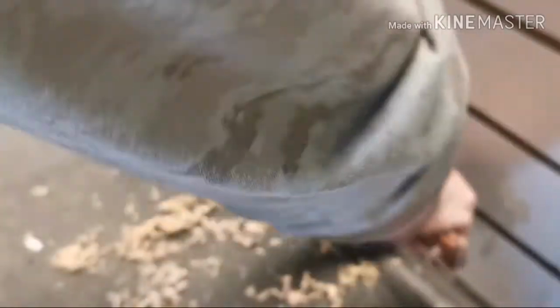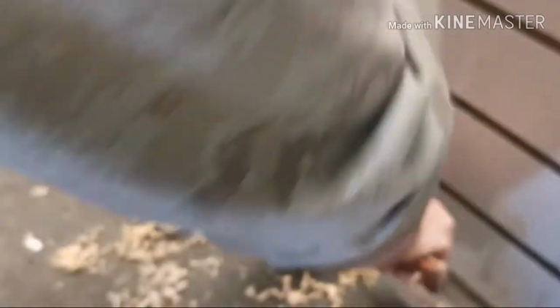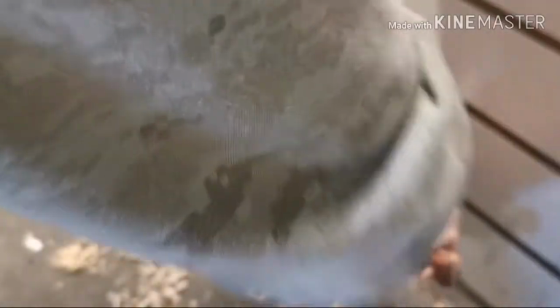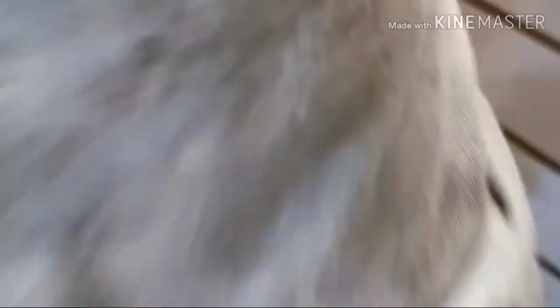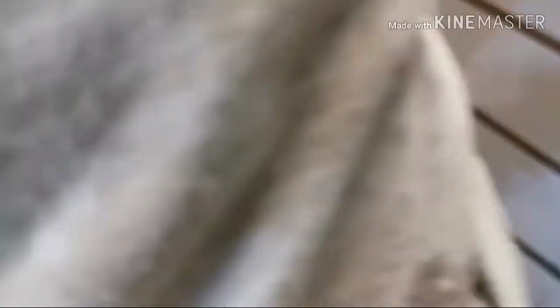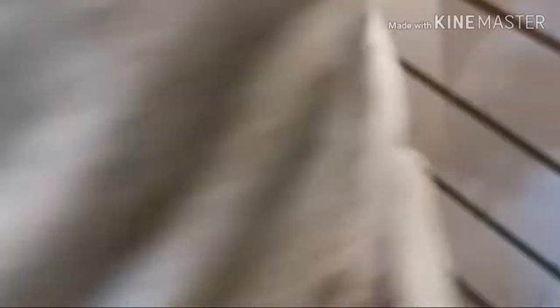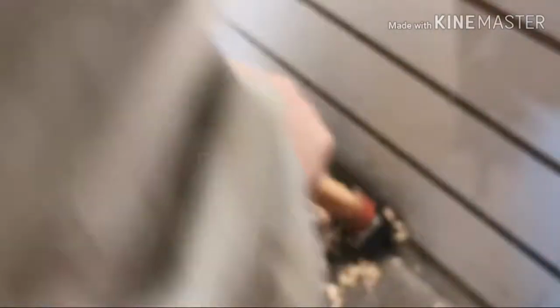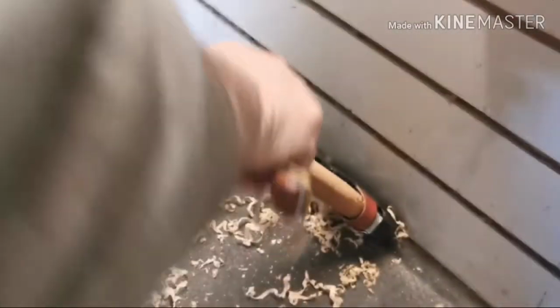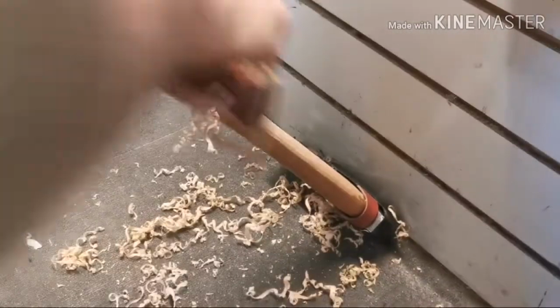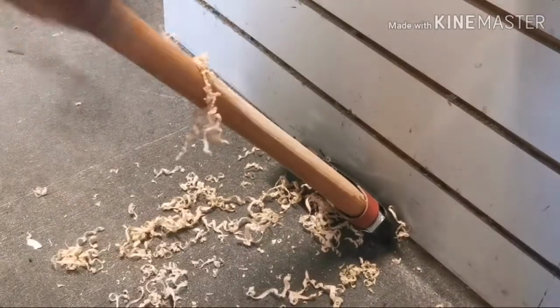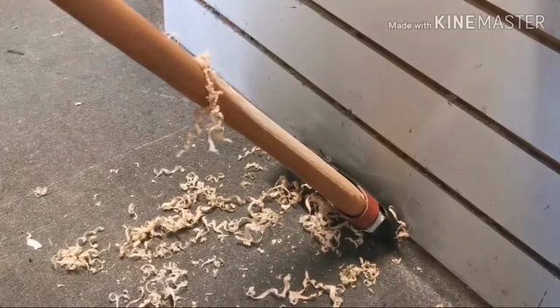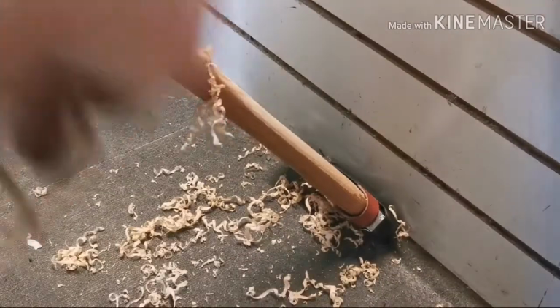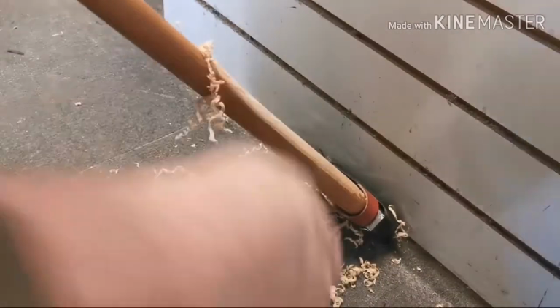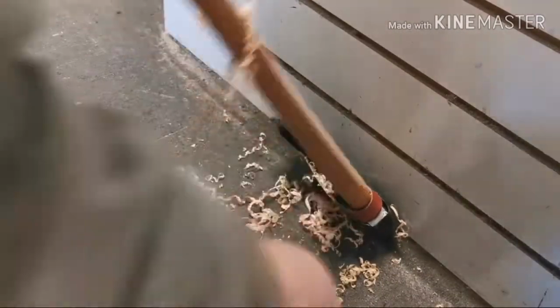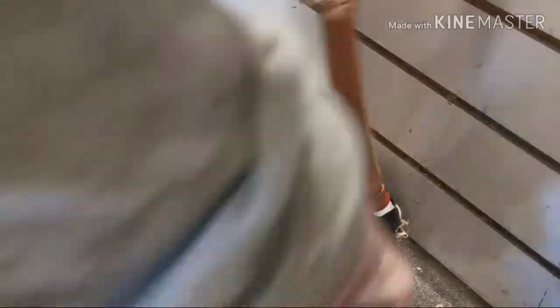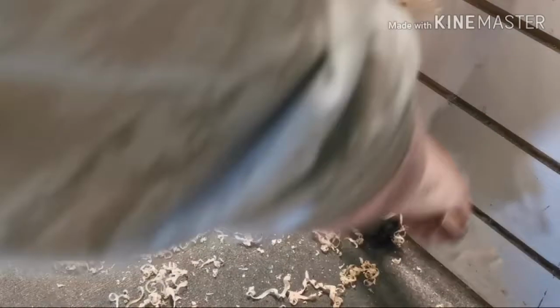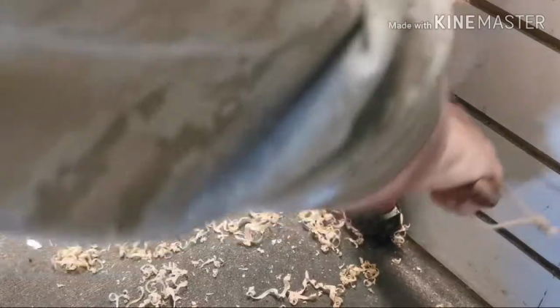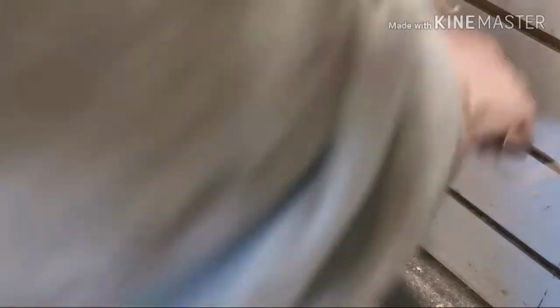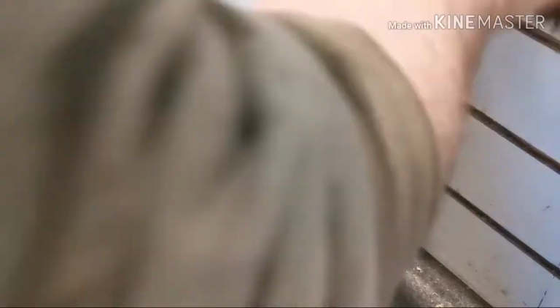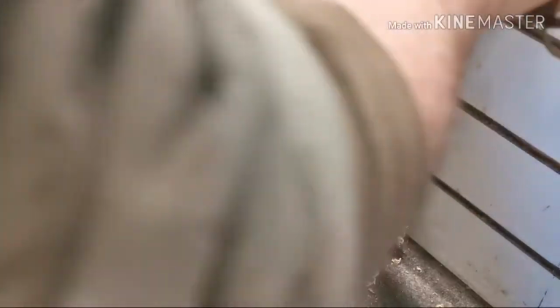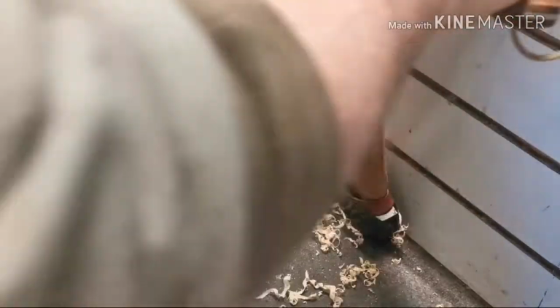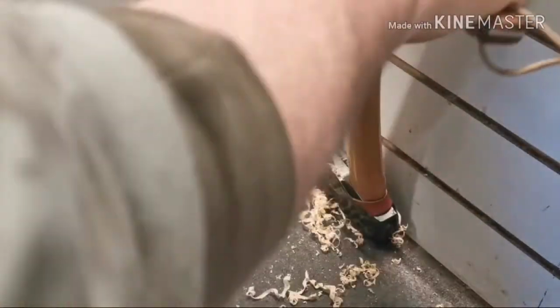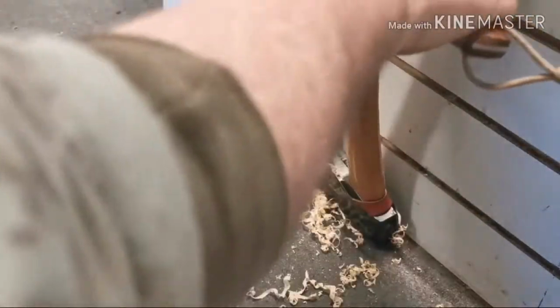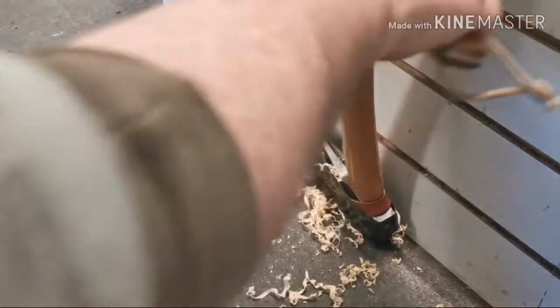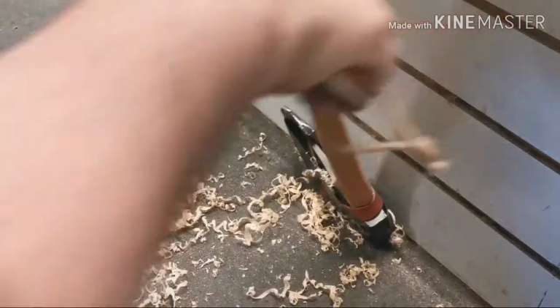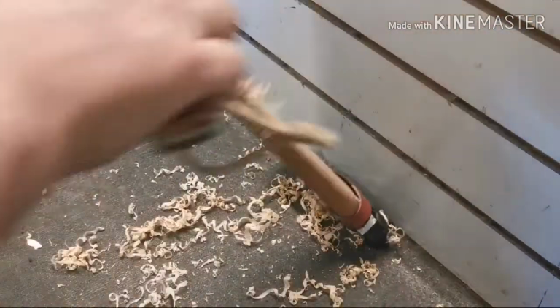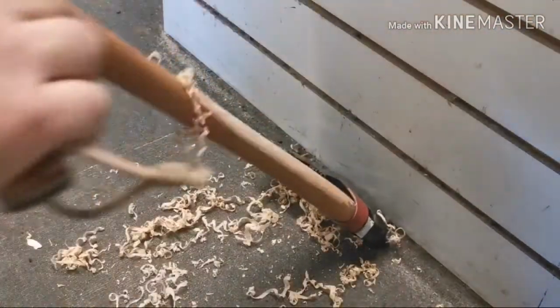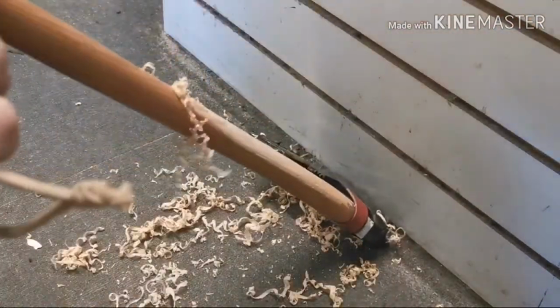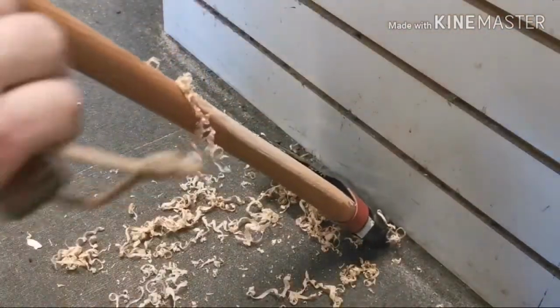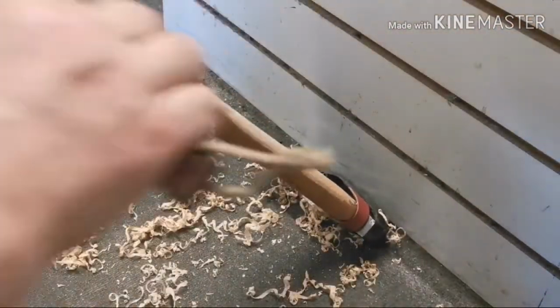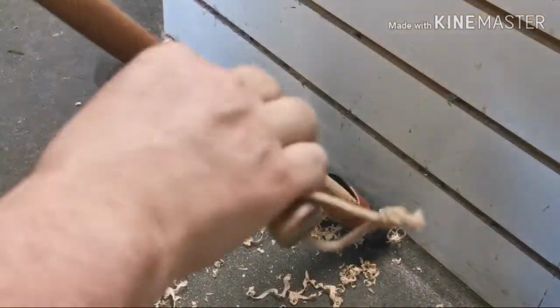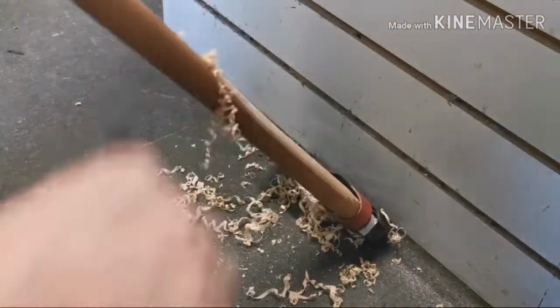I'm going to do a hundred strokes here, a hundred here, a hundred here, a hundred up here, then work some out of this side and some out of the other side. I can keep it even by counting strokes.